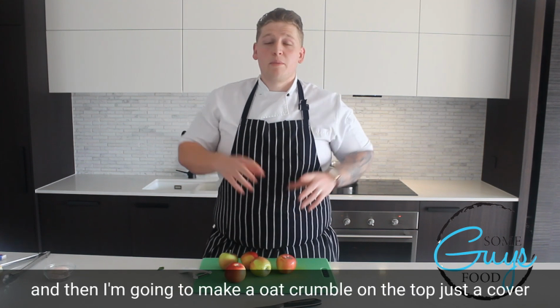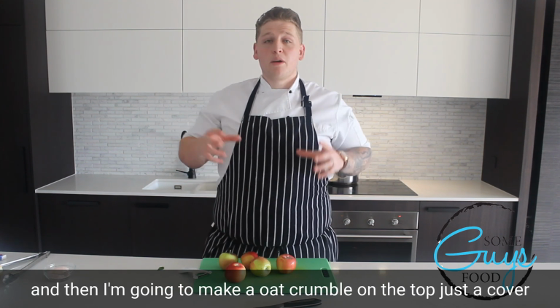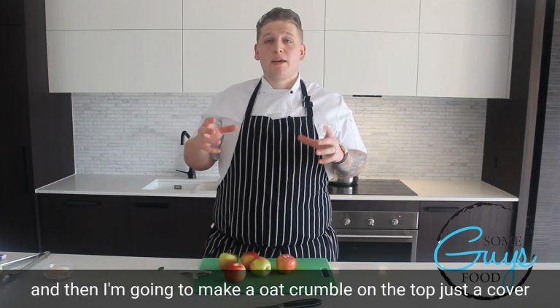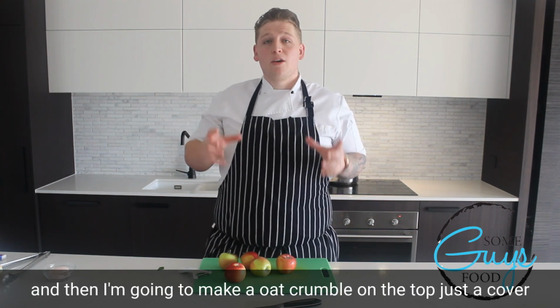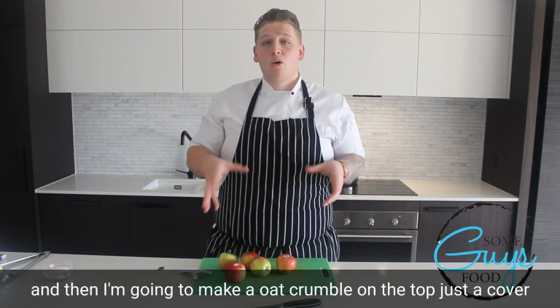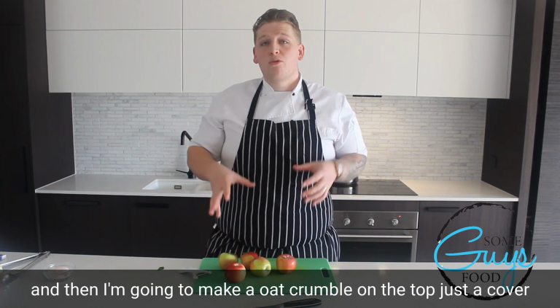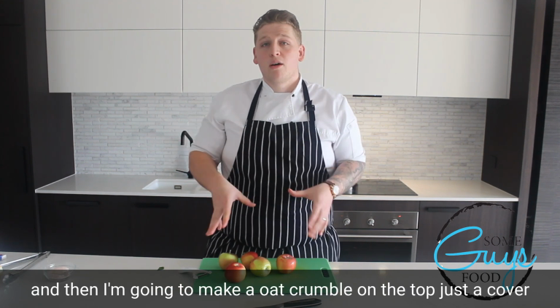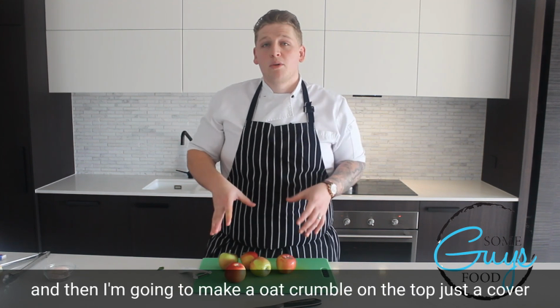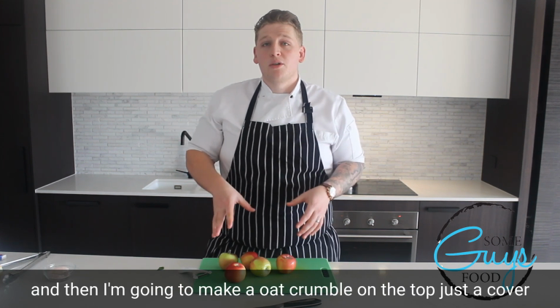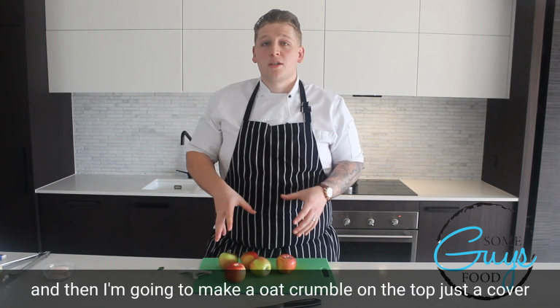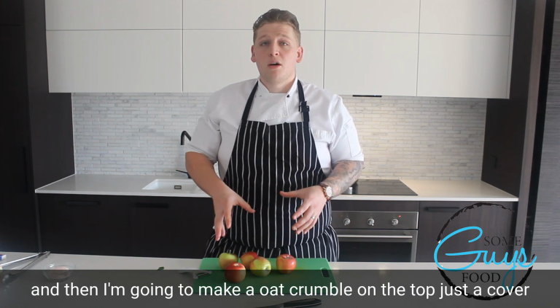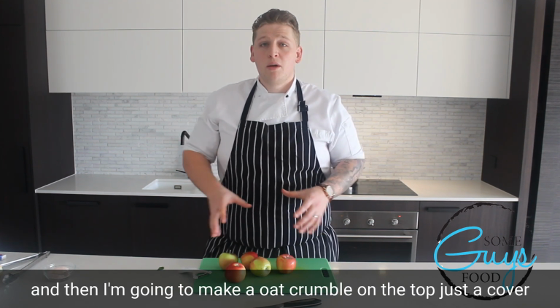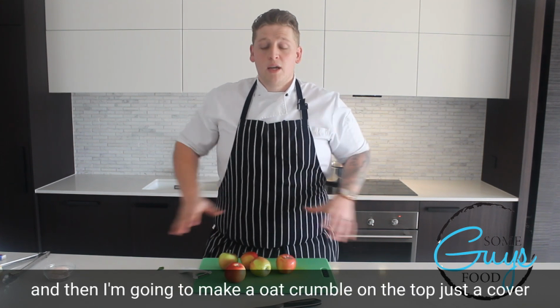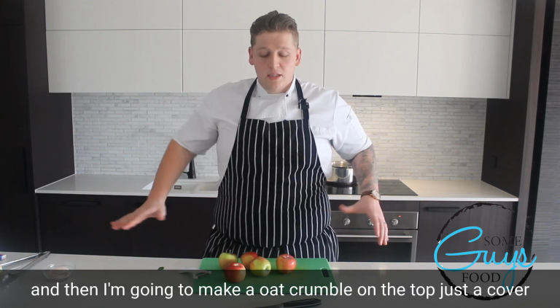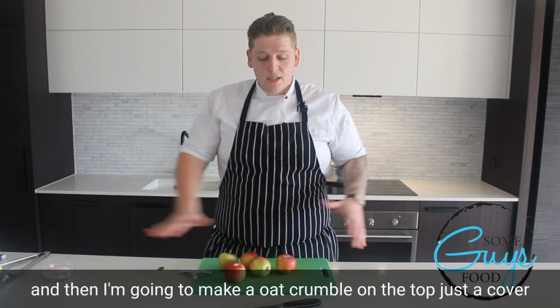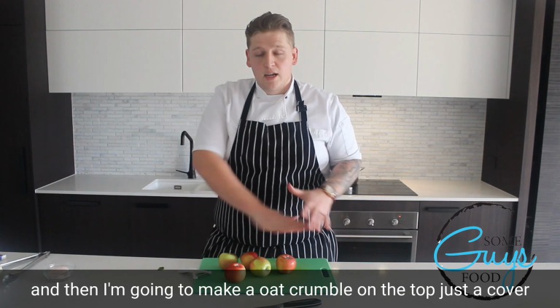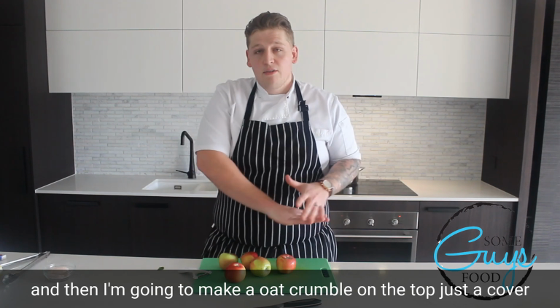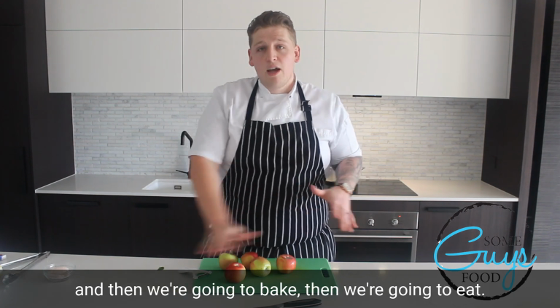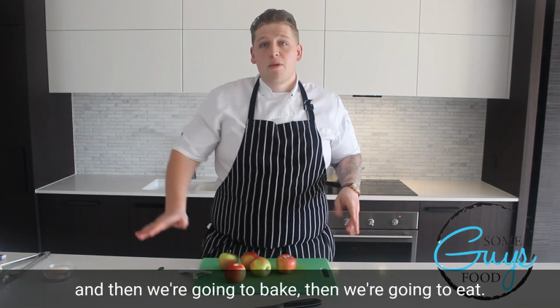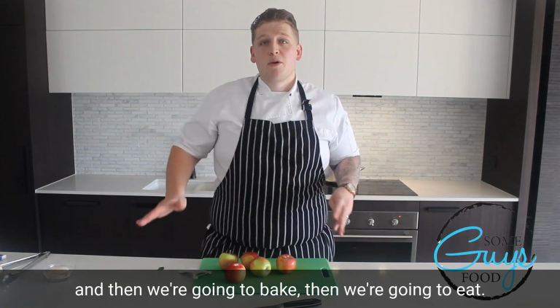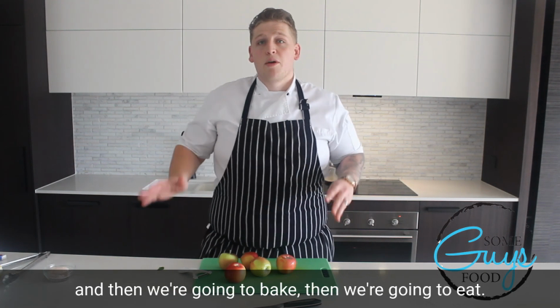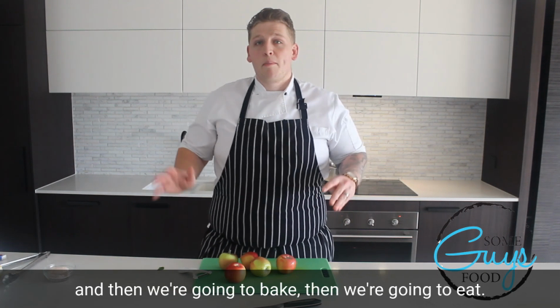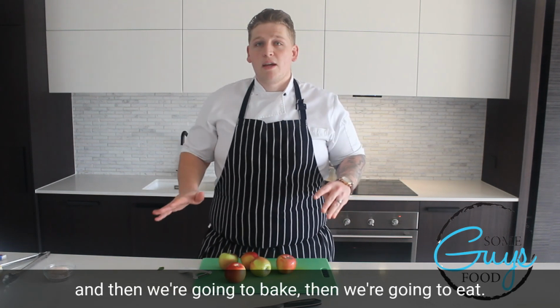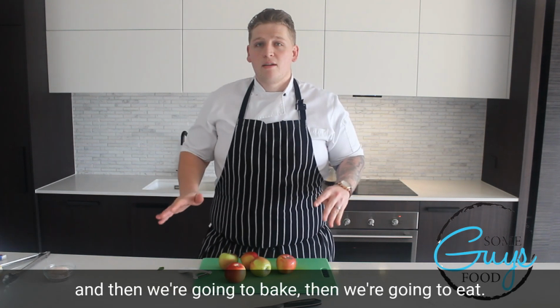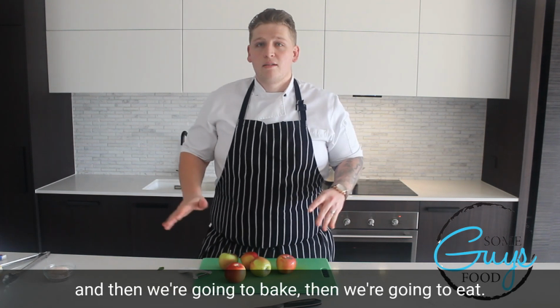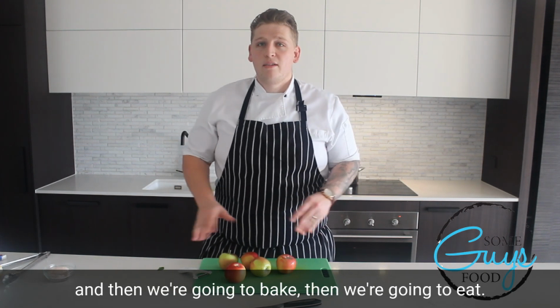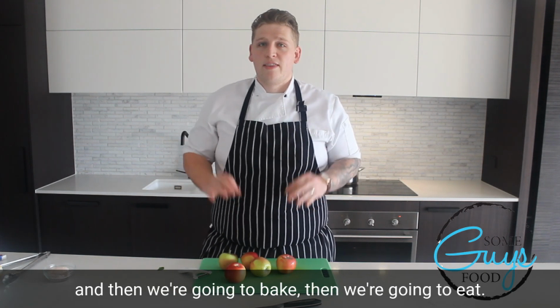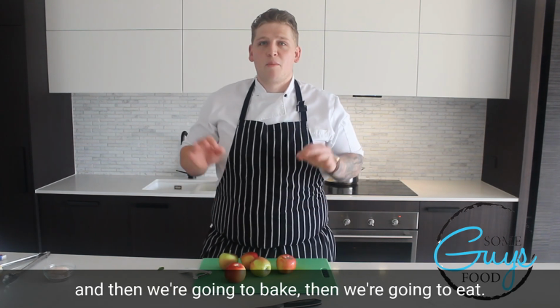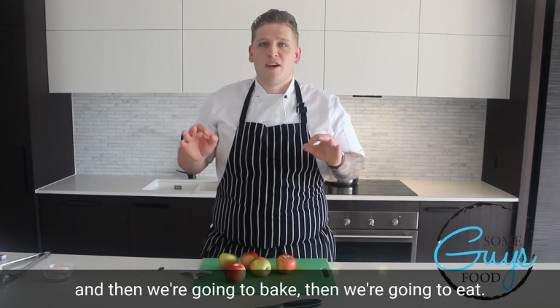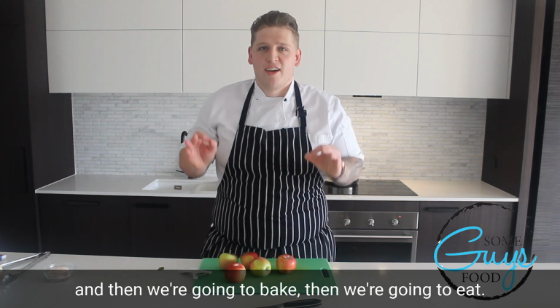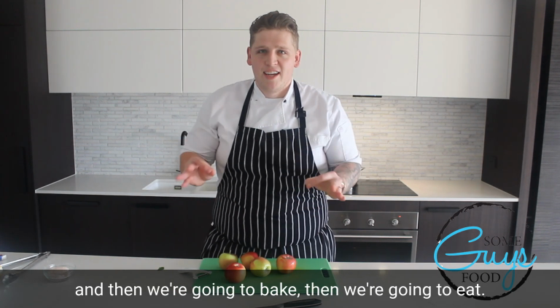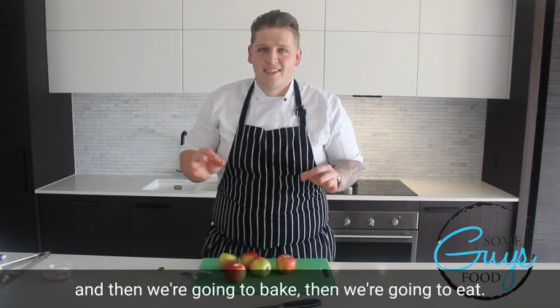Then we're going to make an oat crumble on the top just to cover, and then we're going to bake. Then we're going to eat.